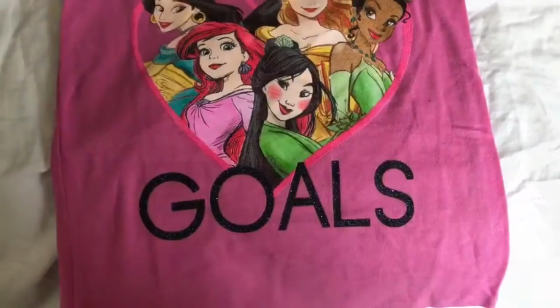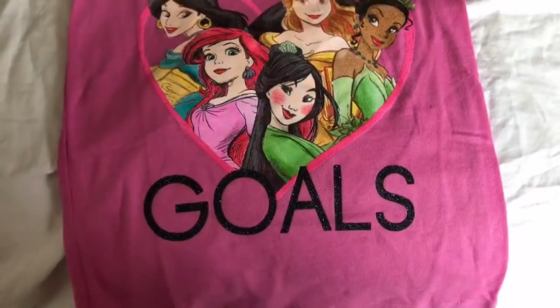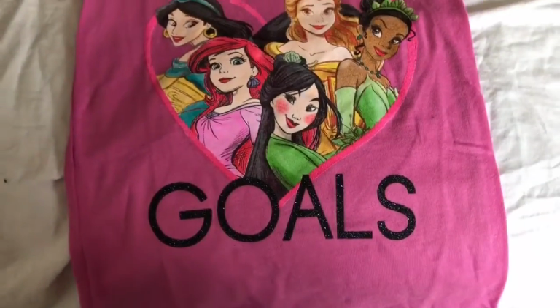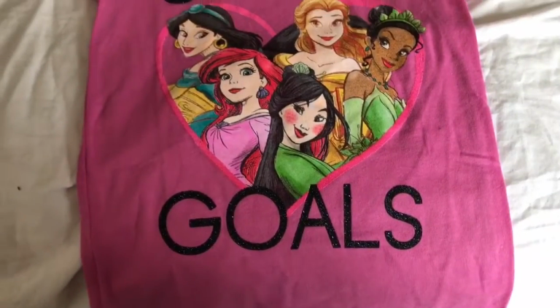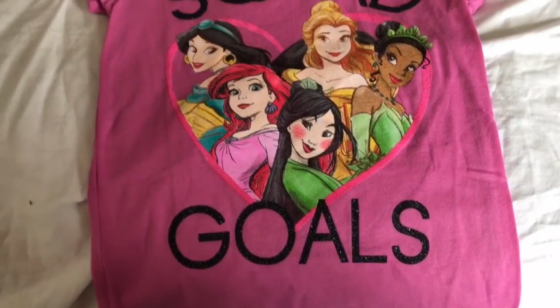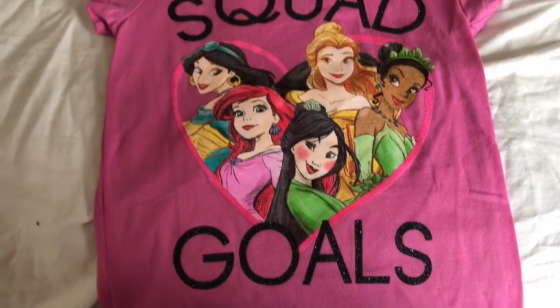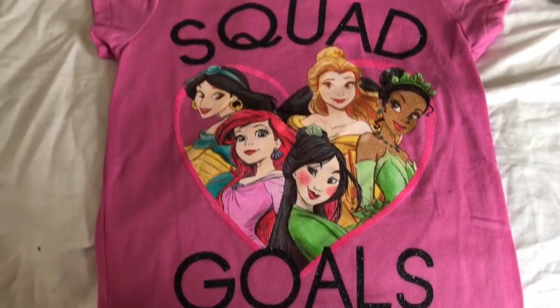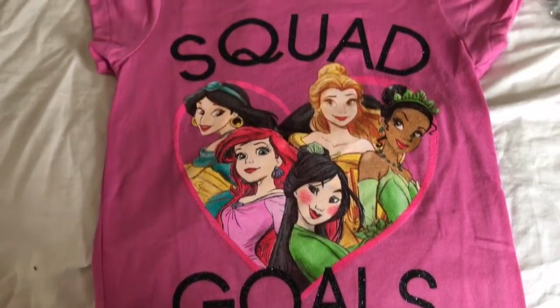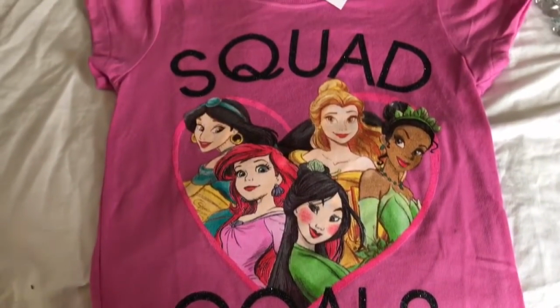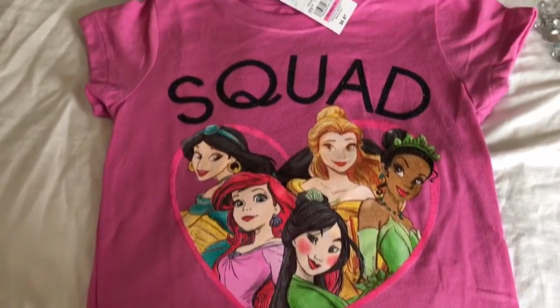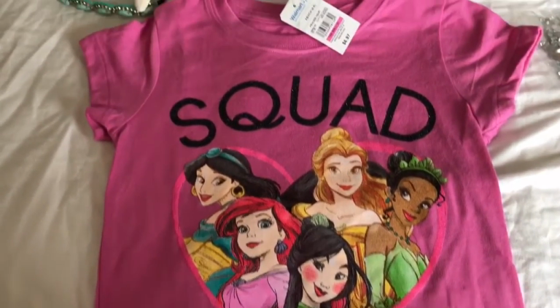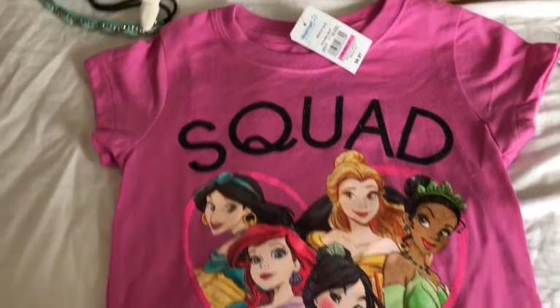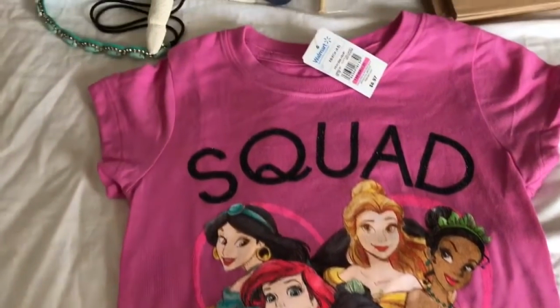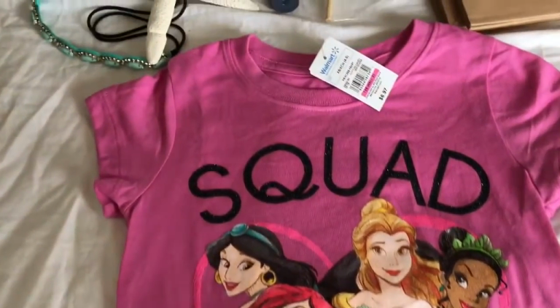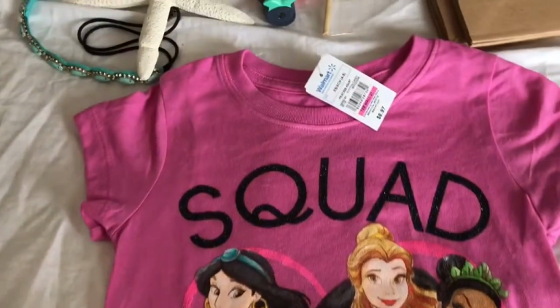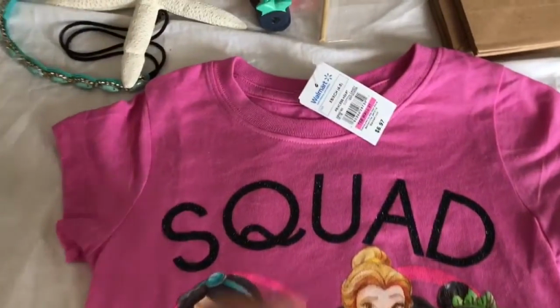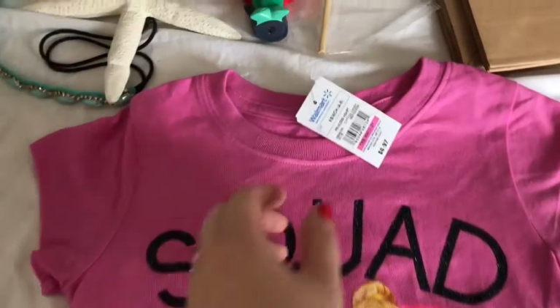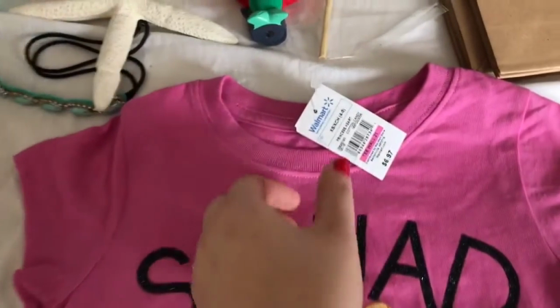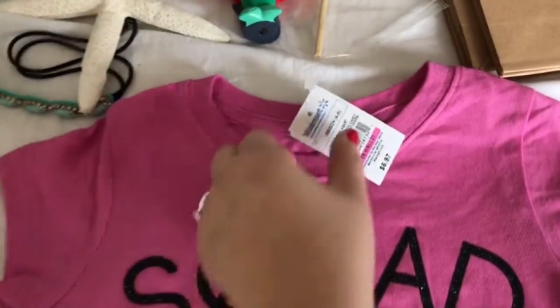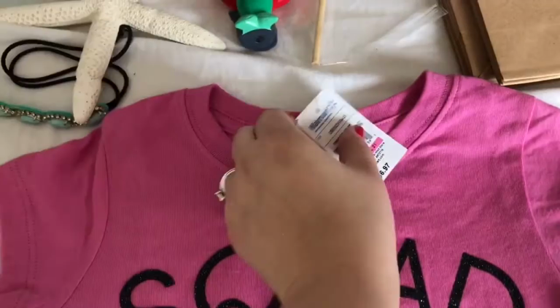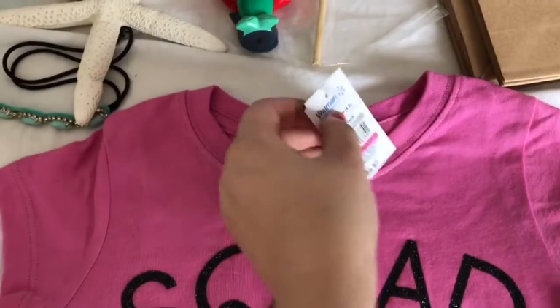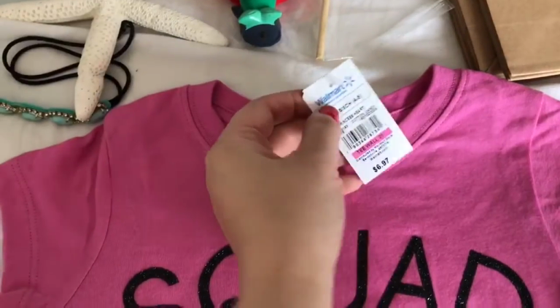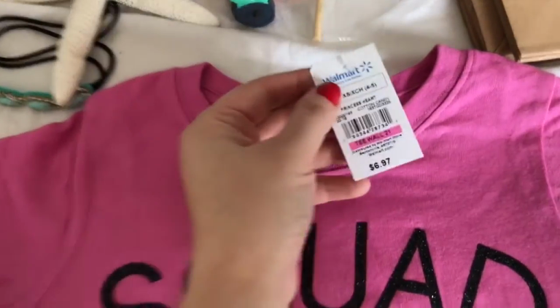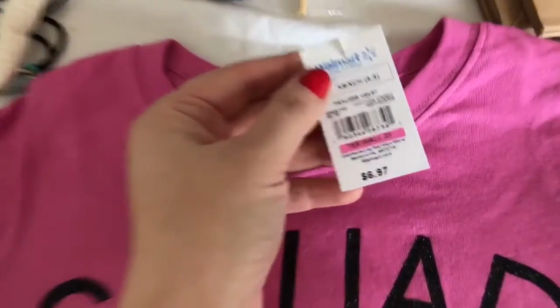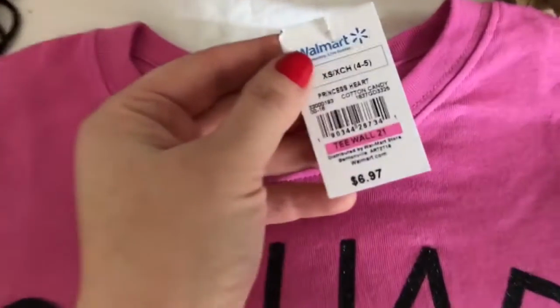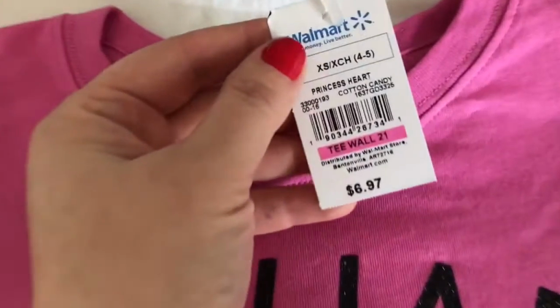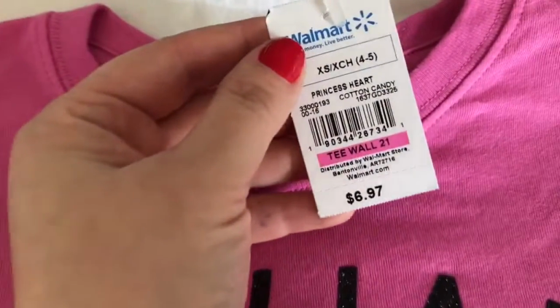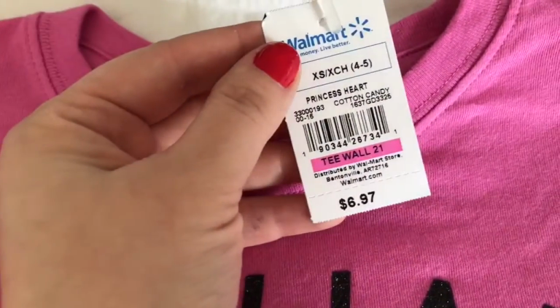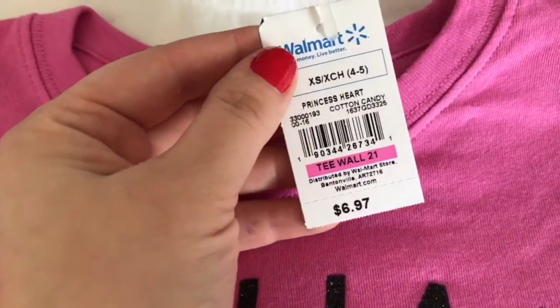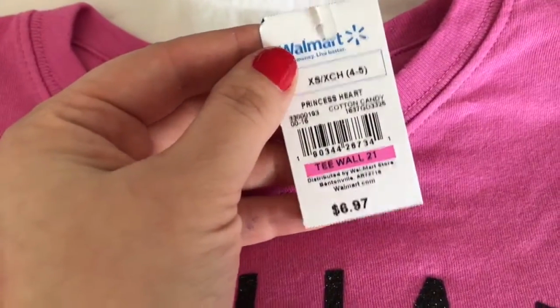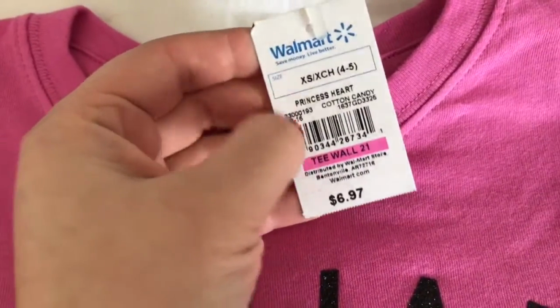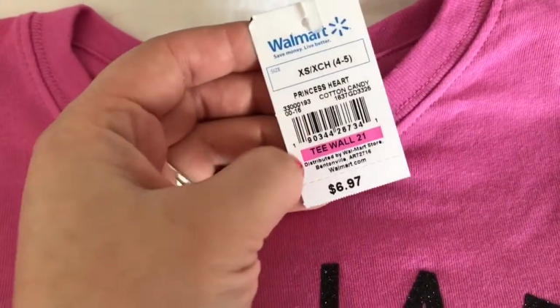So the first item I picked up was this really cute shirt. It says Squad Goals and this was from Walmart. It was only $6.97.